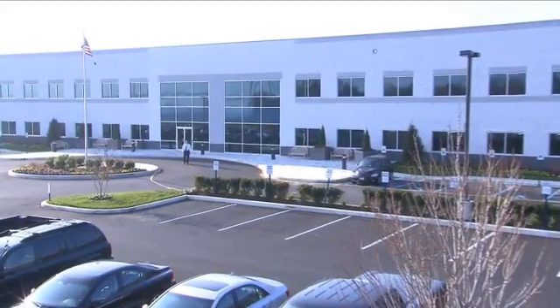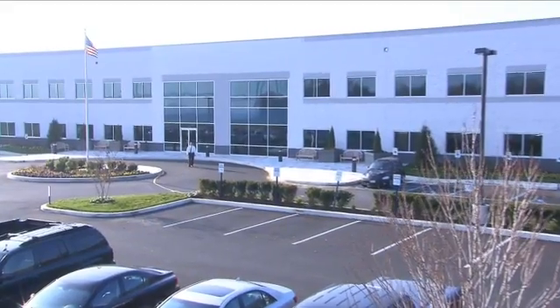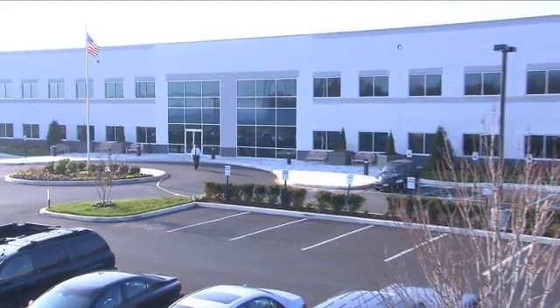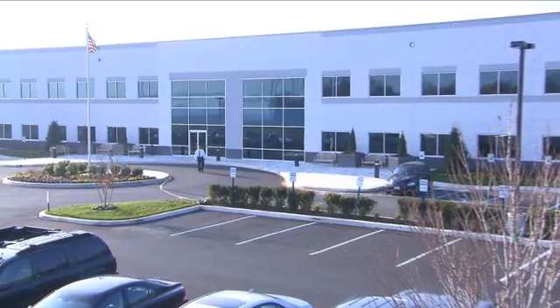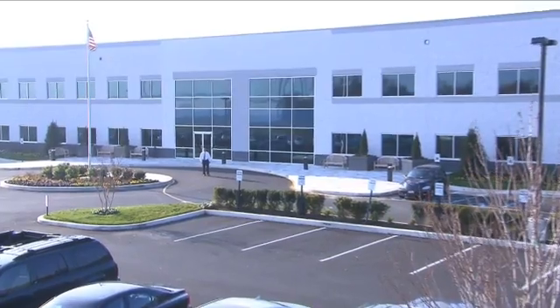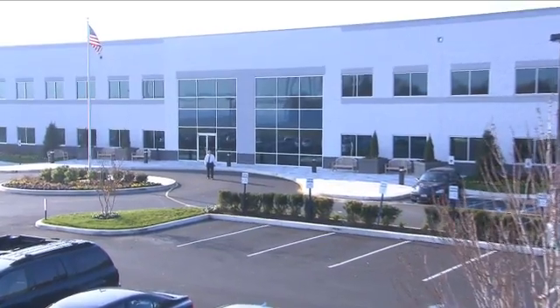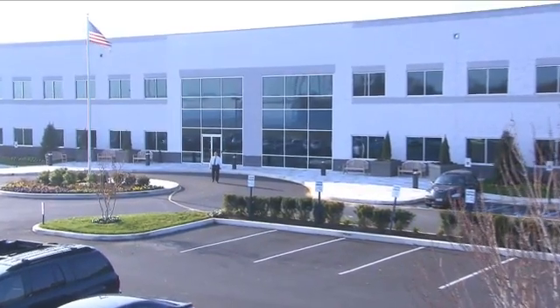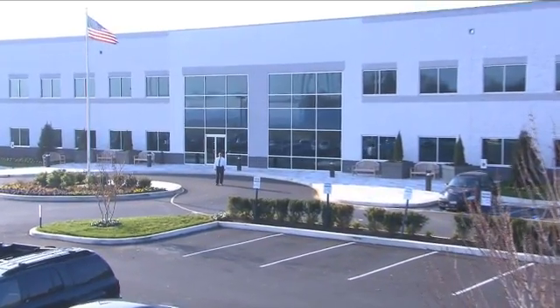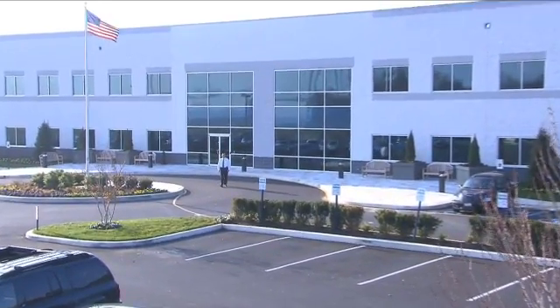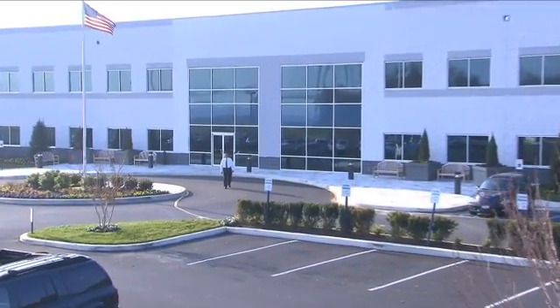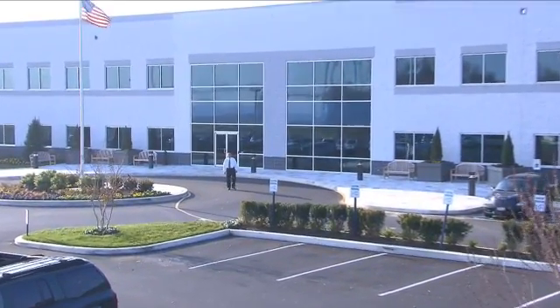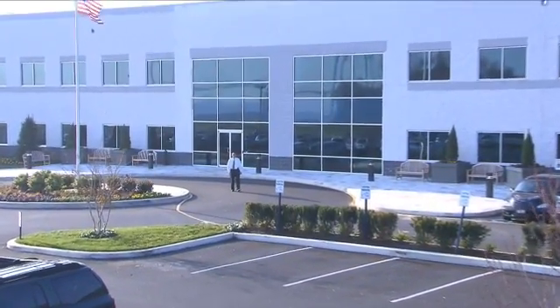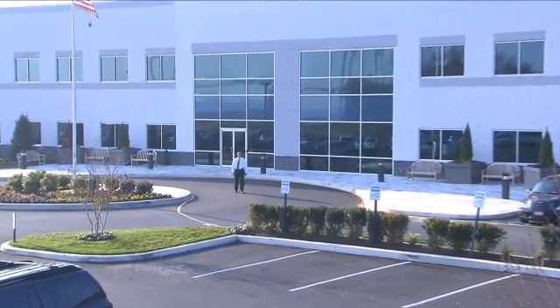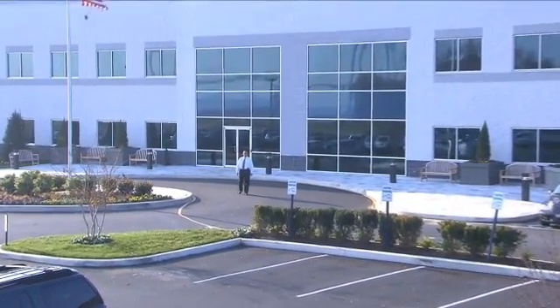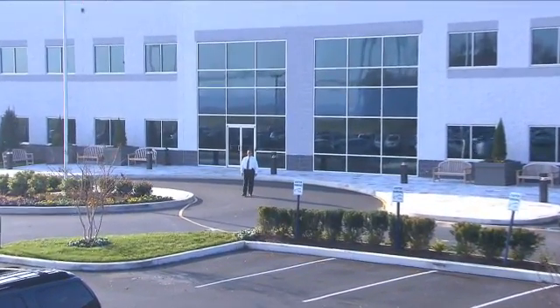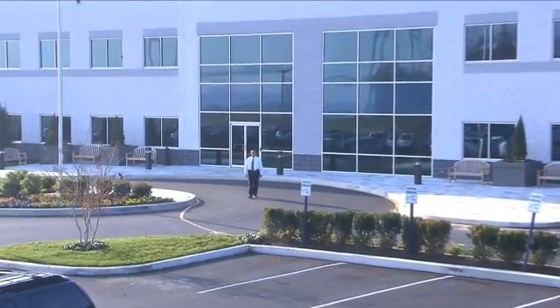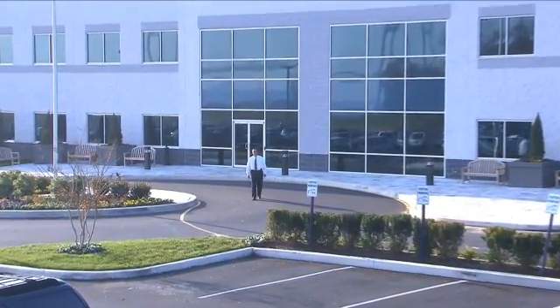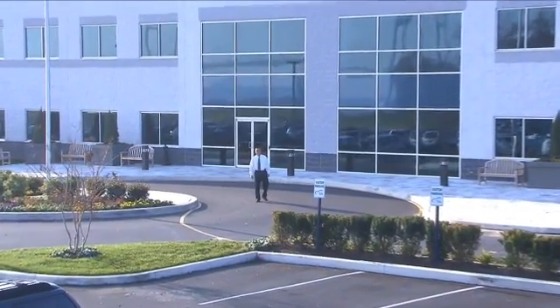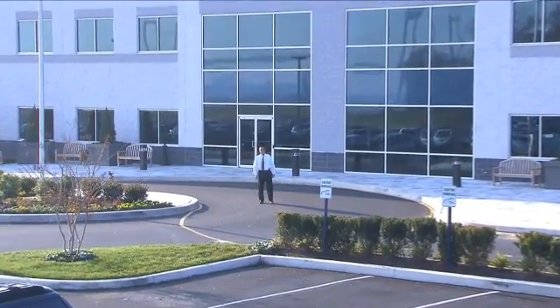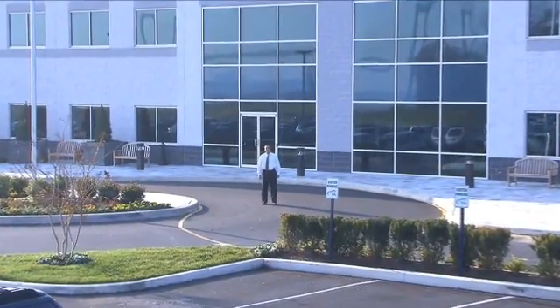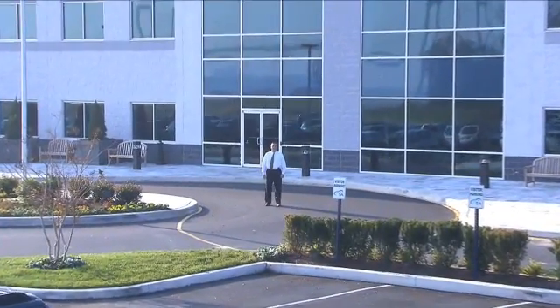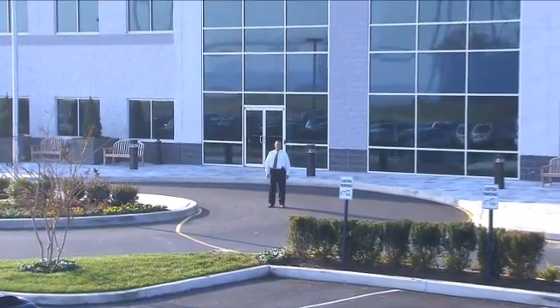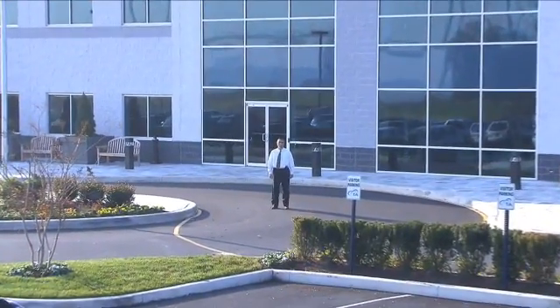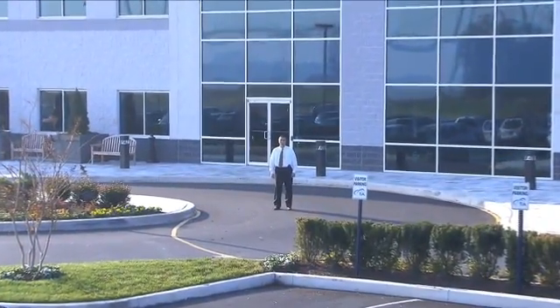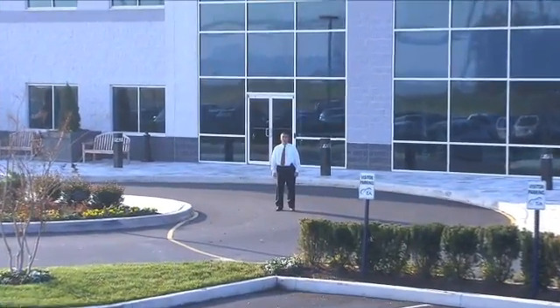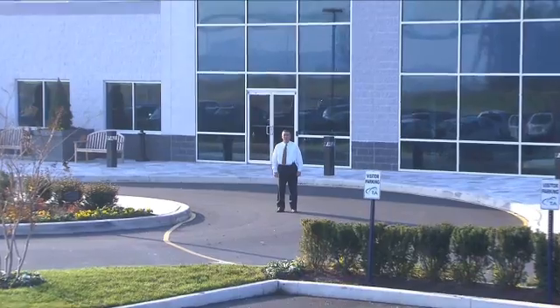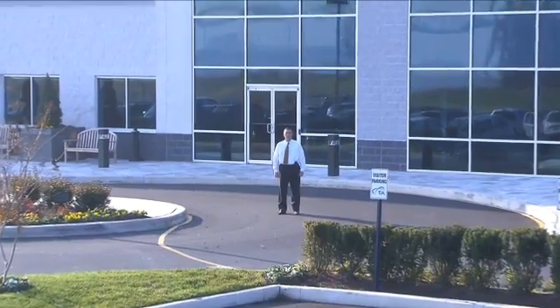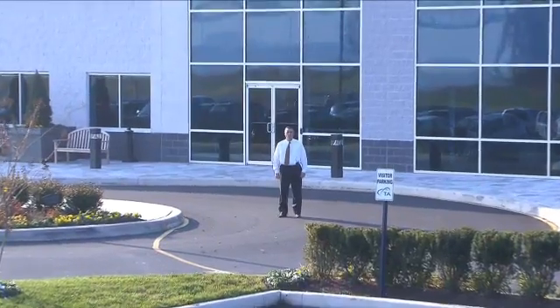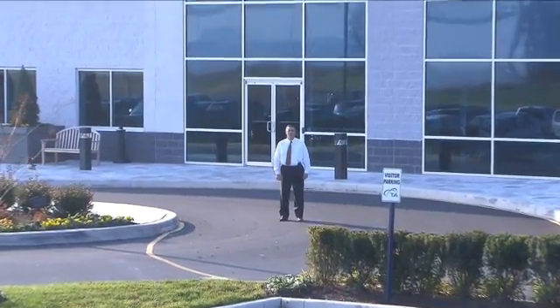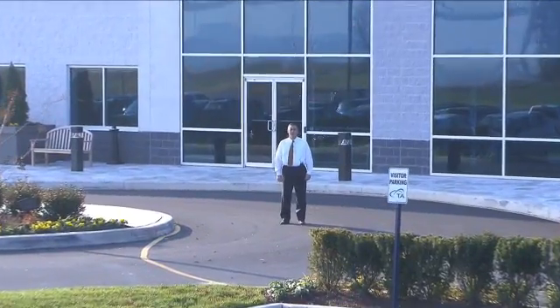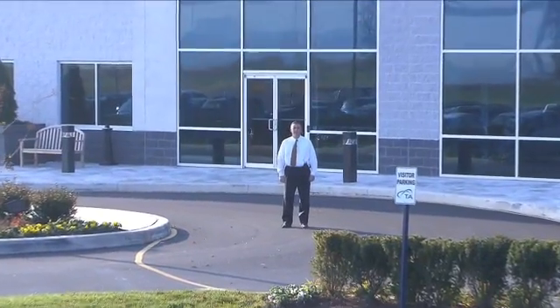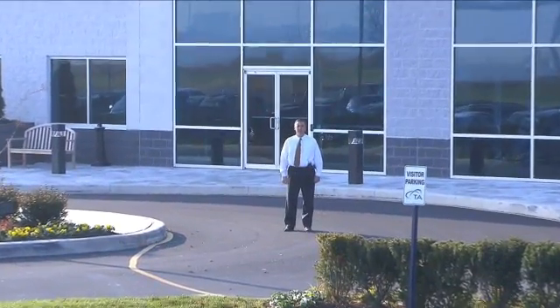Welcome to TA Instruments, the world leader in thermal analysis, rheometer, and microcalorimeter systems. Let us show you more about how we build our world-class technologies.